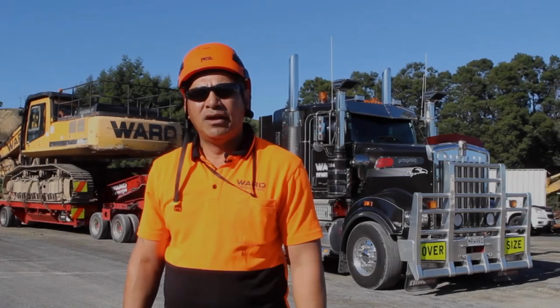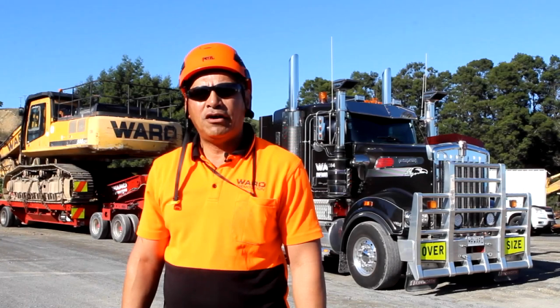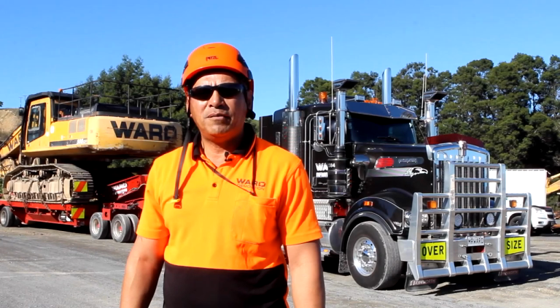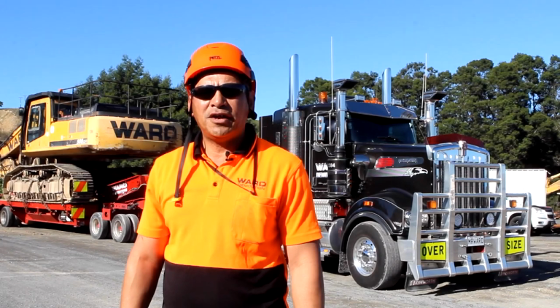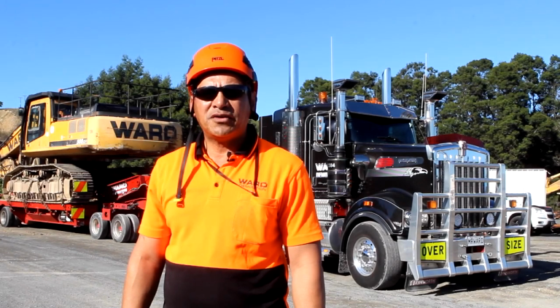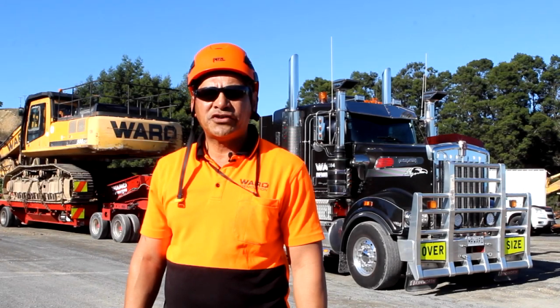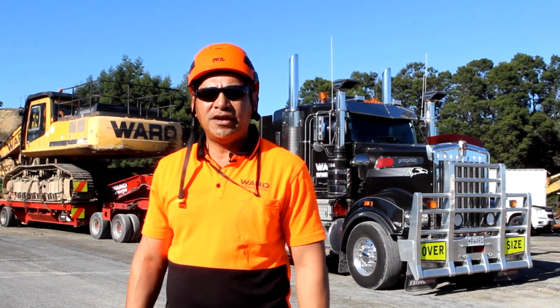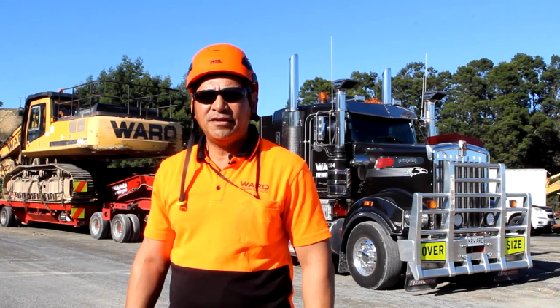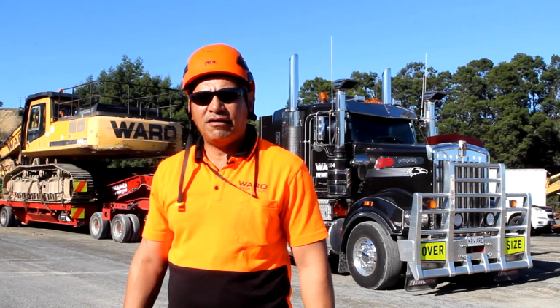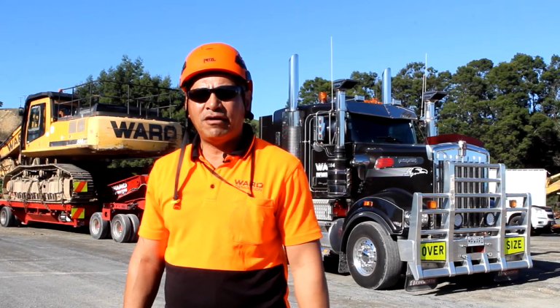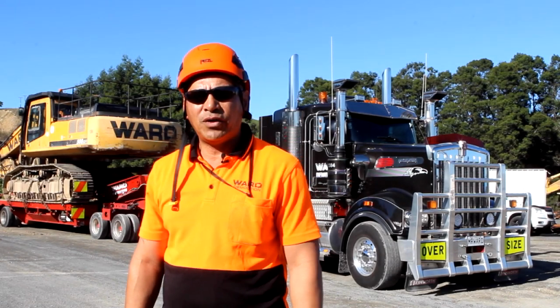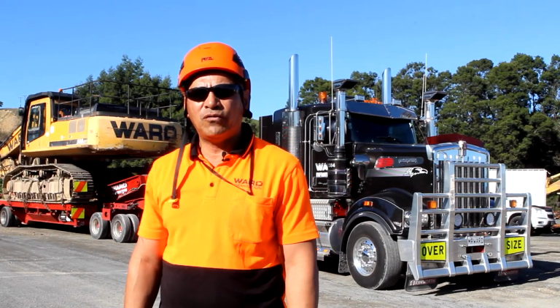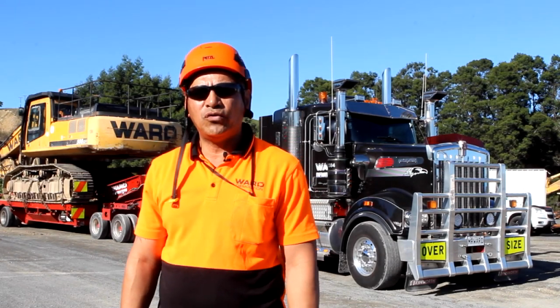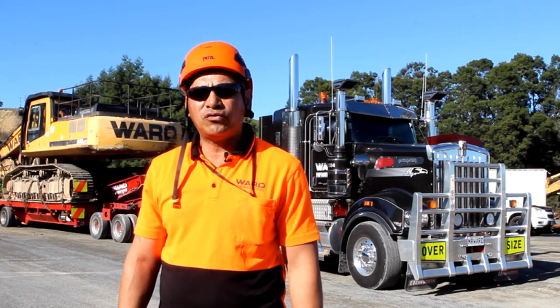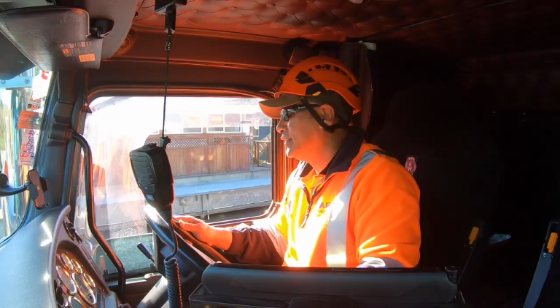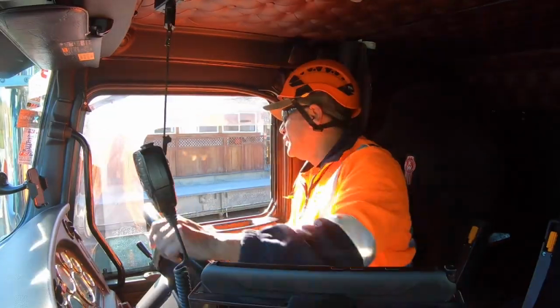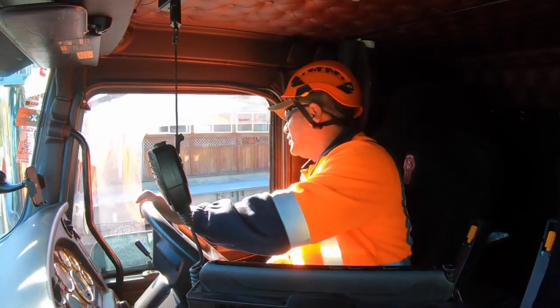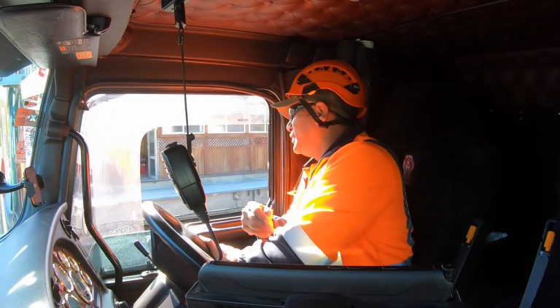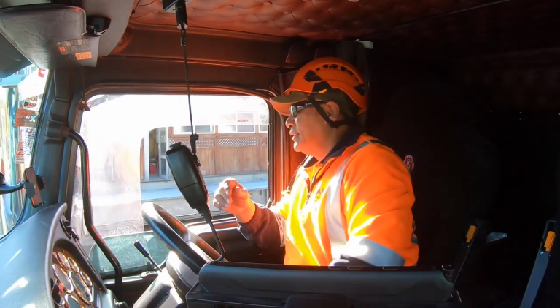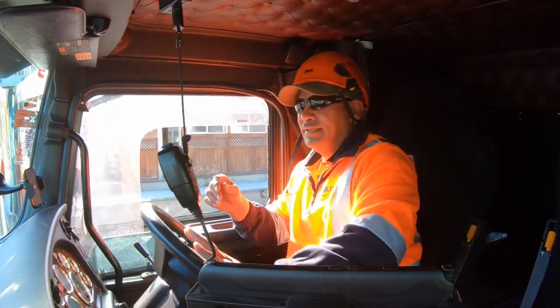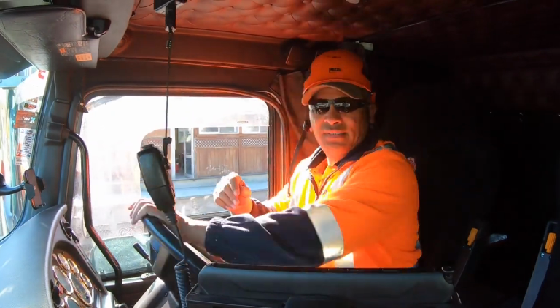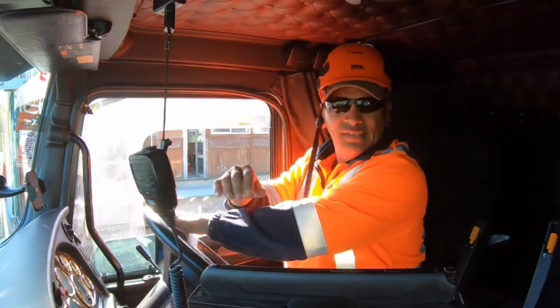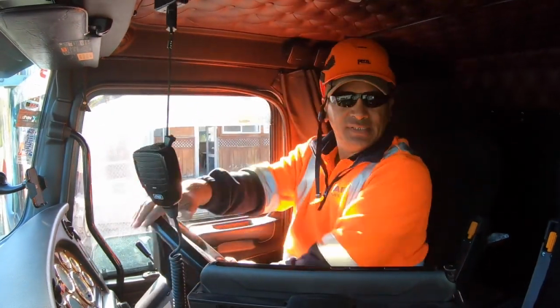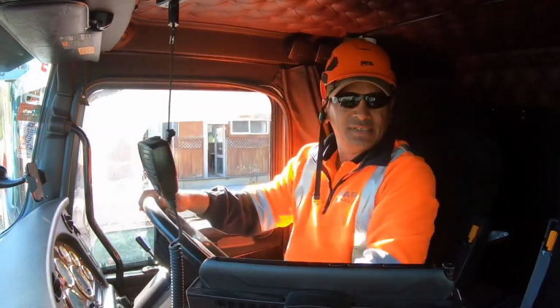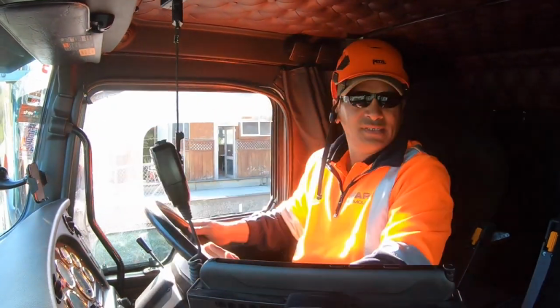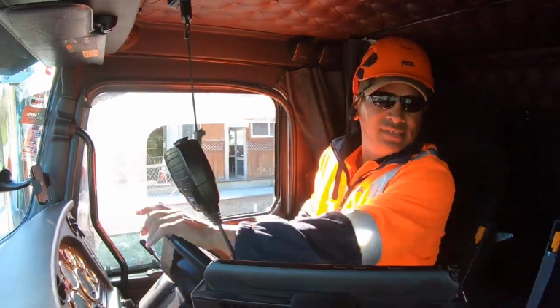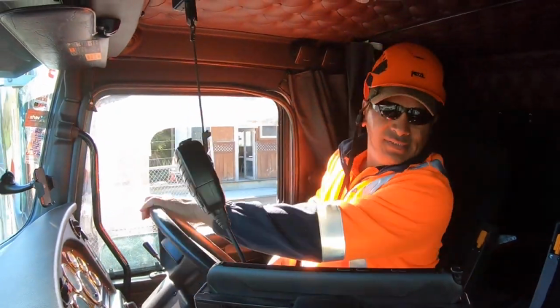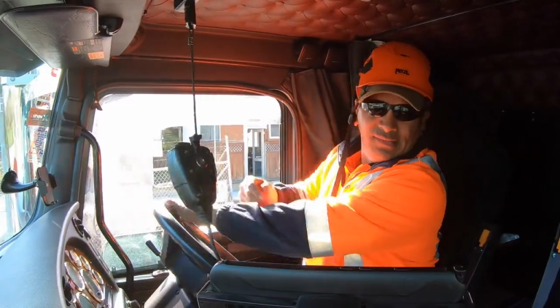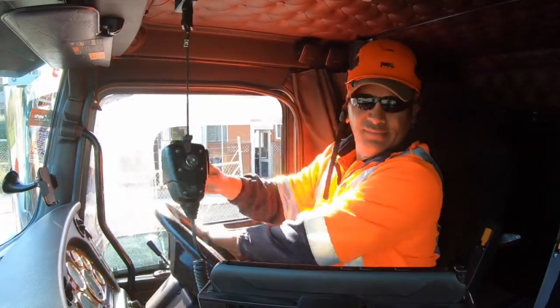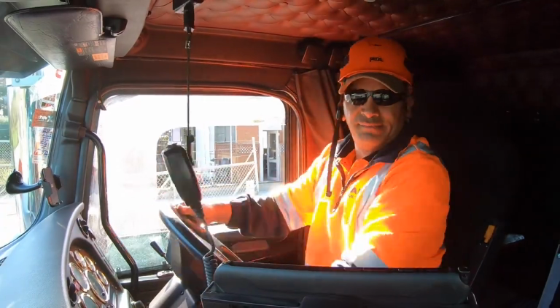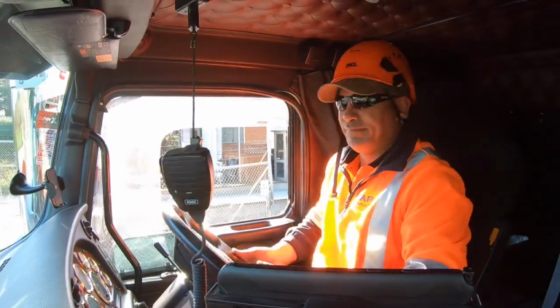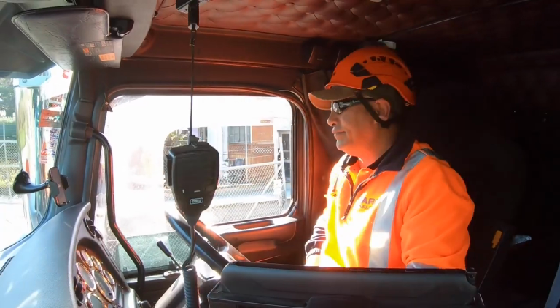Hi, my name is Shane. I work for Ward Demolition. I'm one of the heavy haulage drivers.